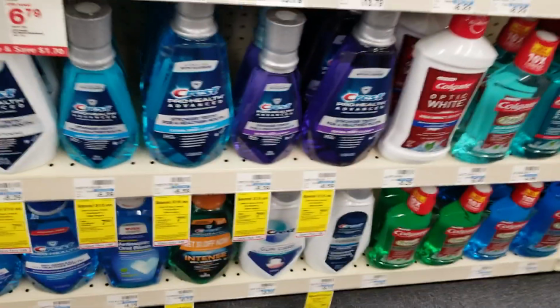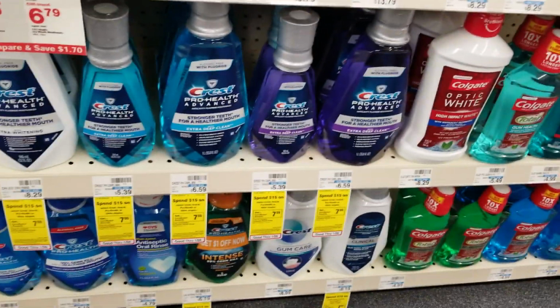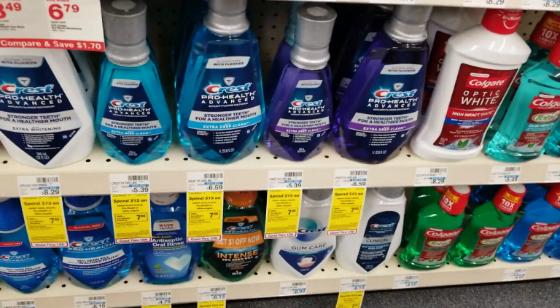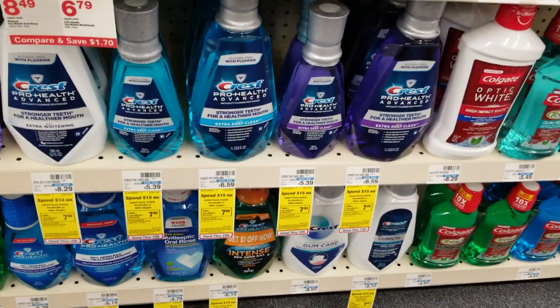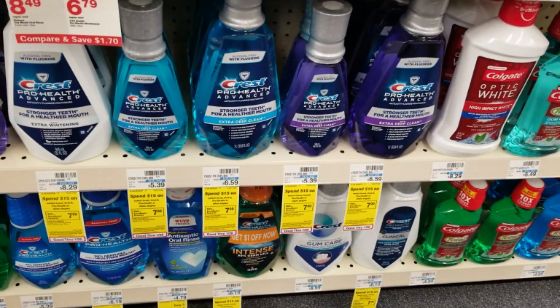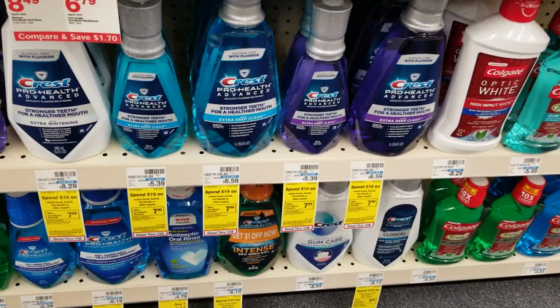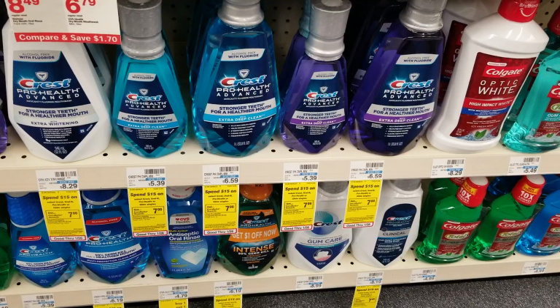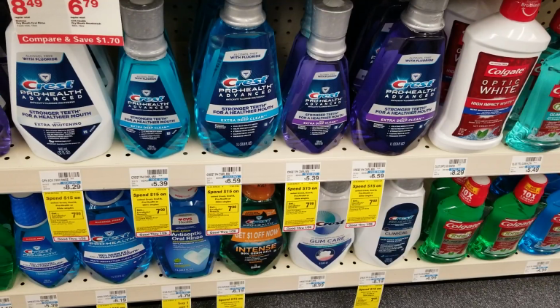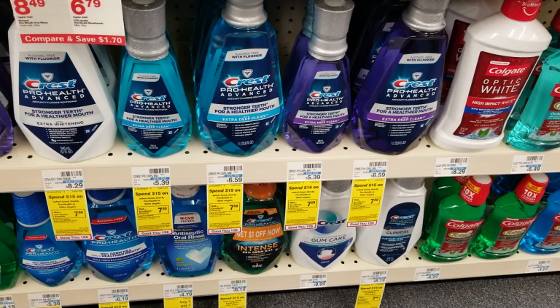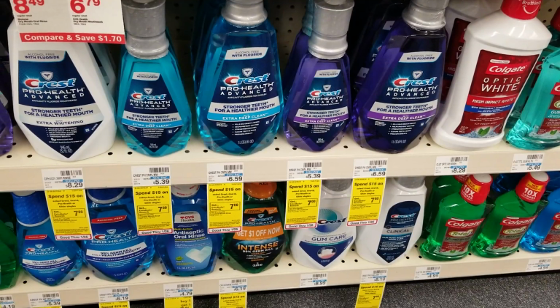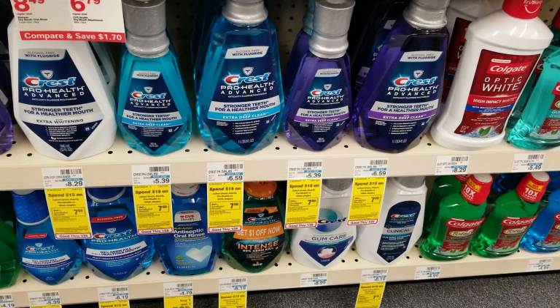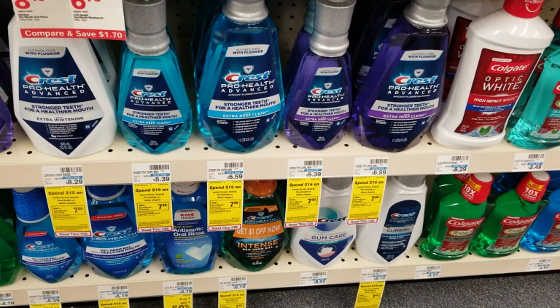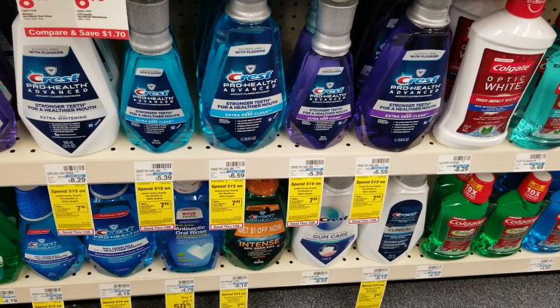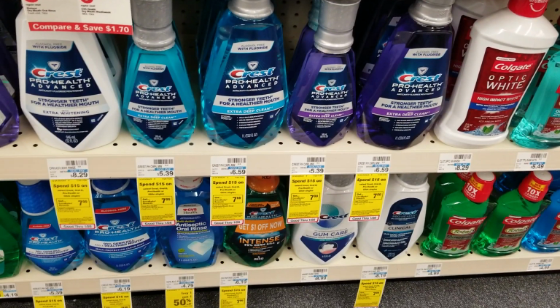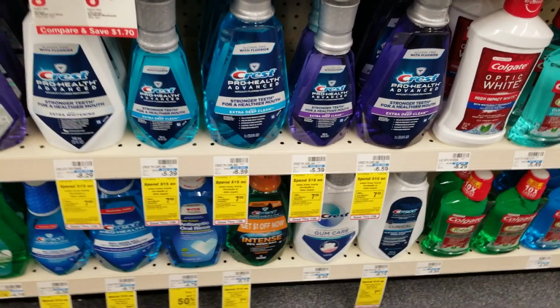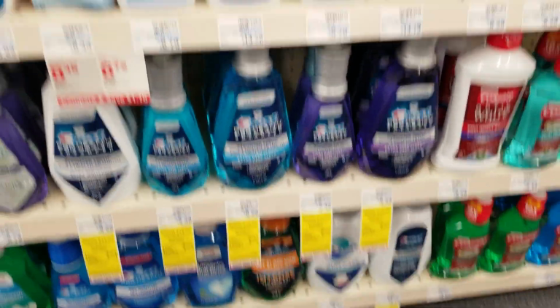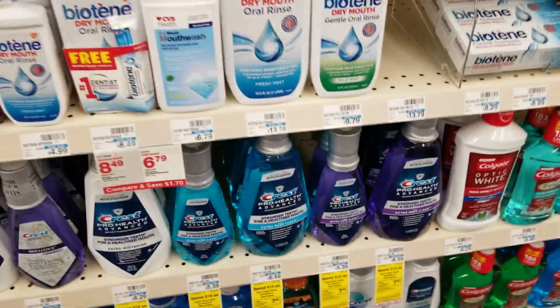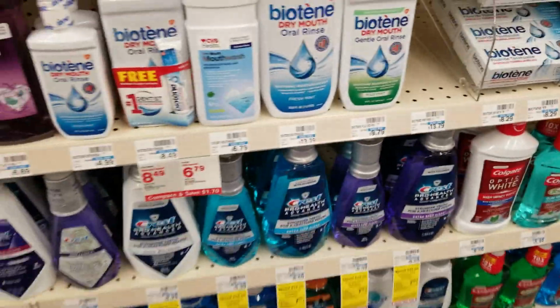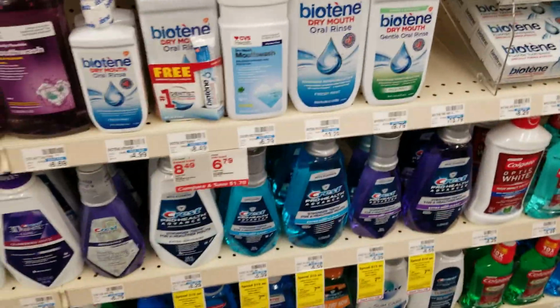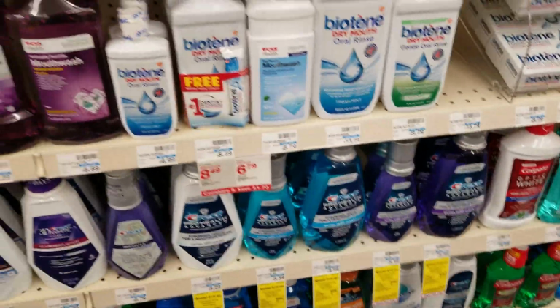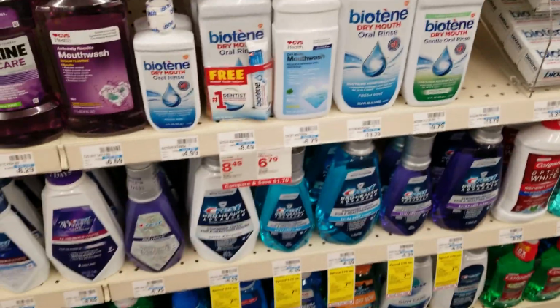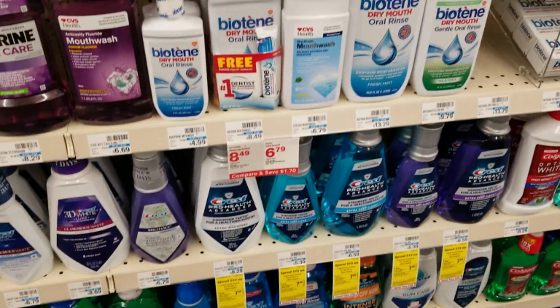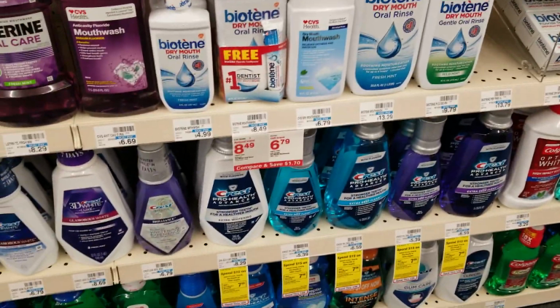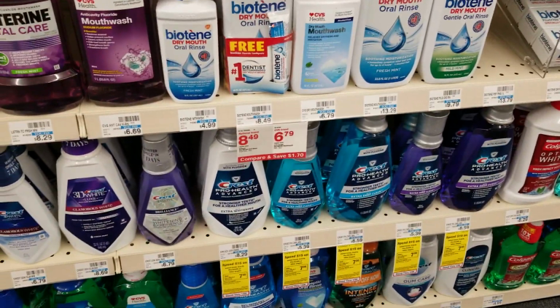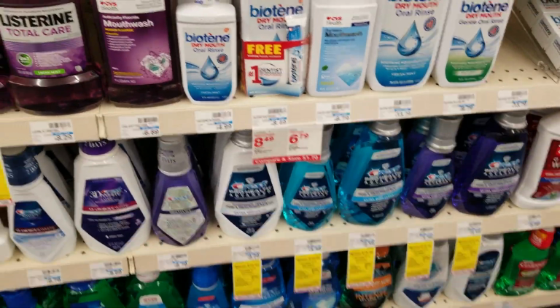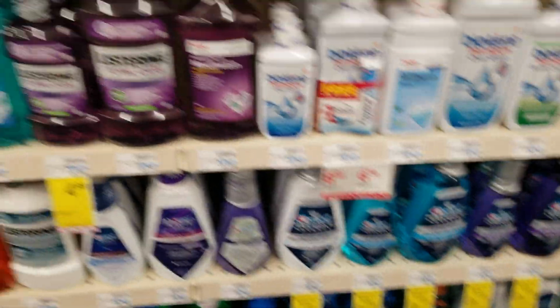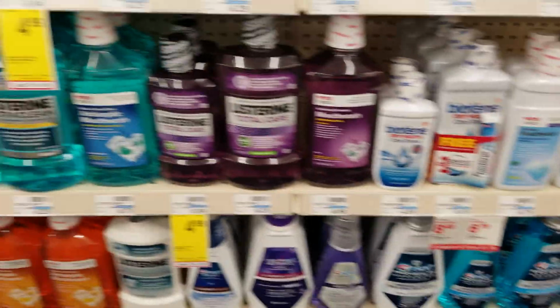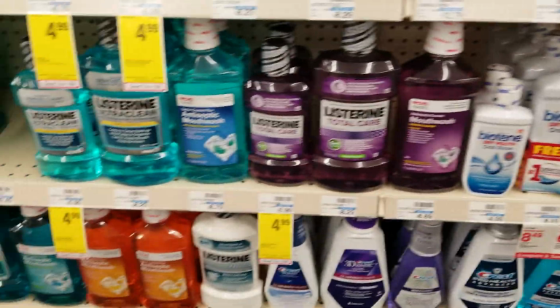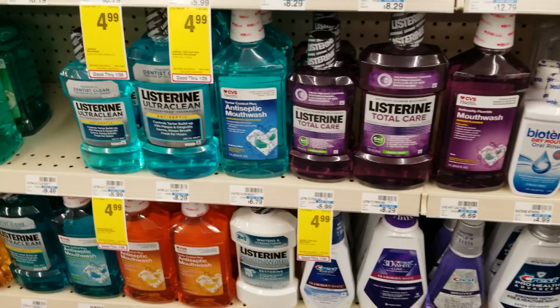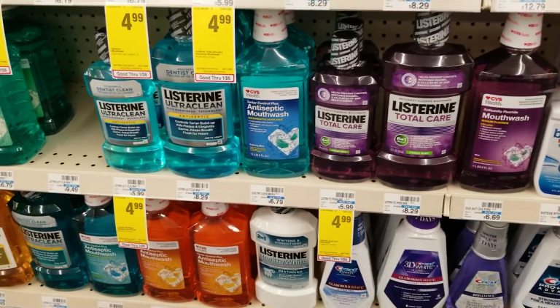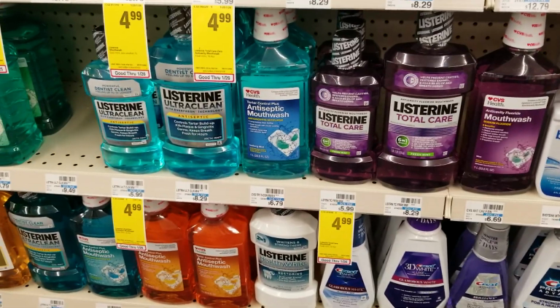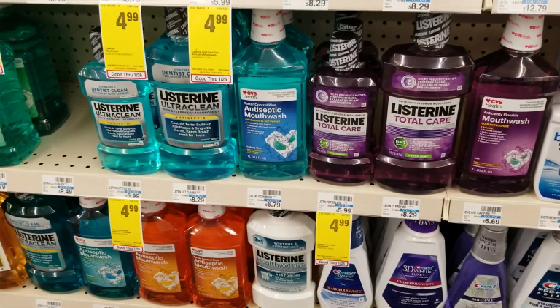Select Crest products: spend $15 and get $7 back this week. The Starean is $4.99.